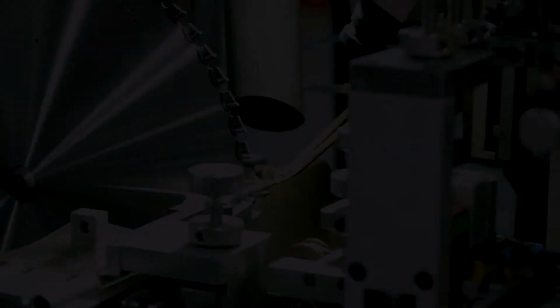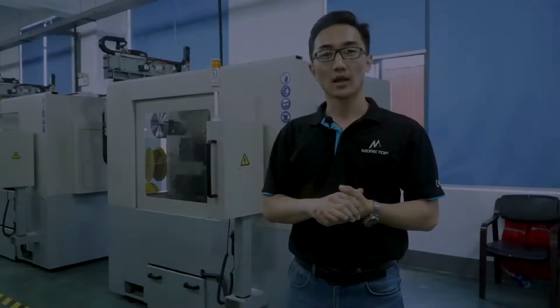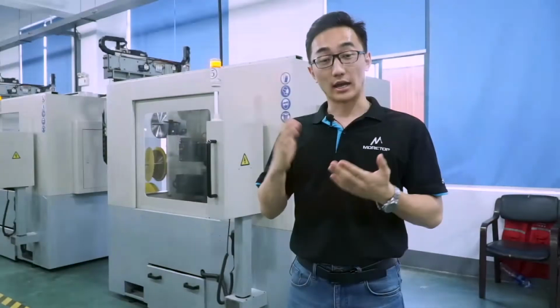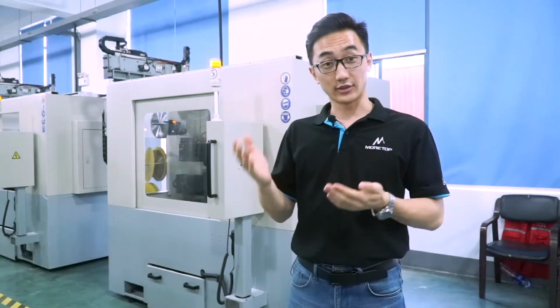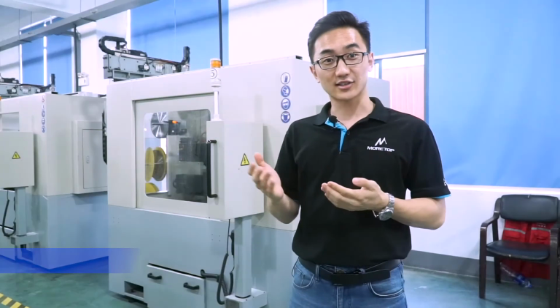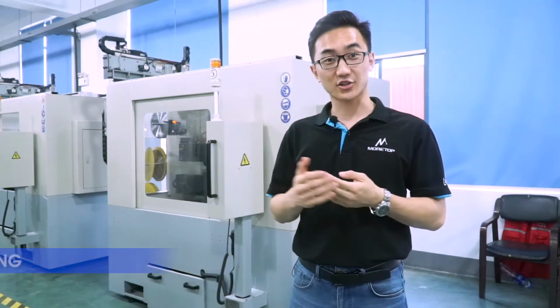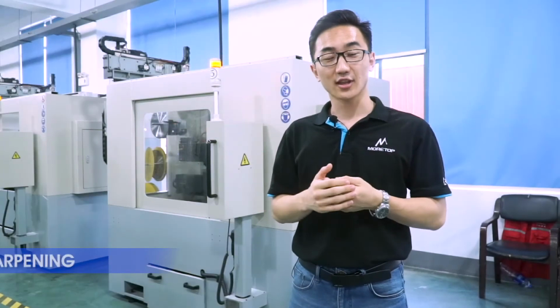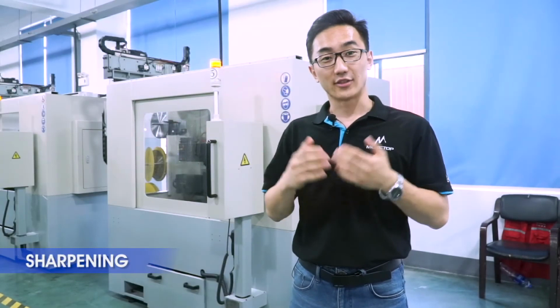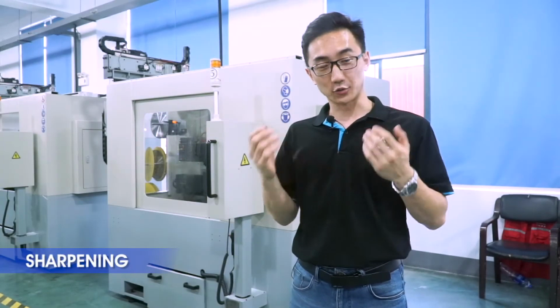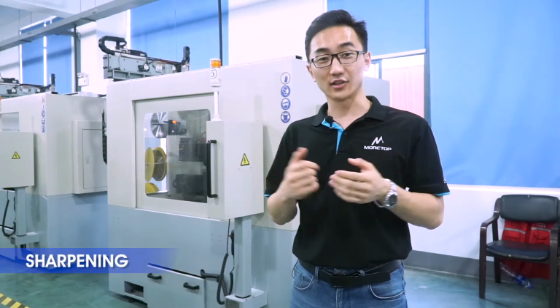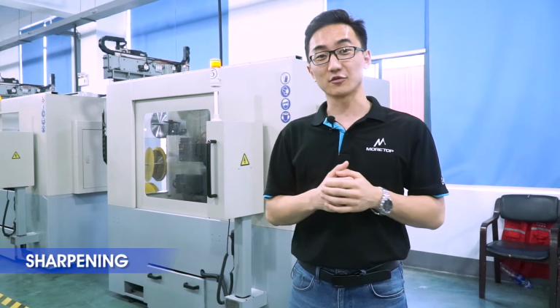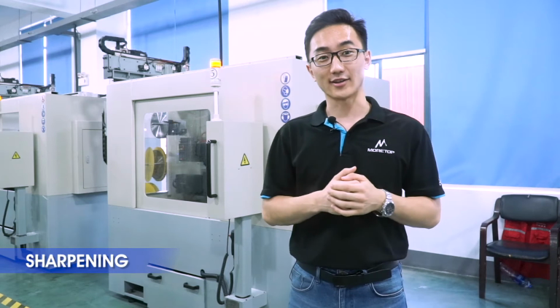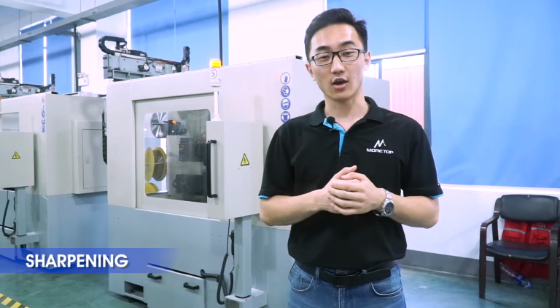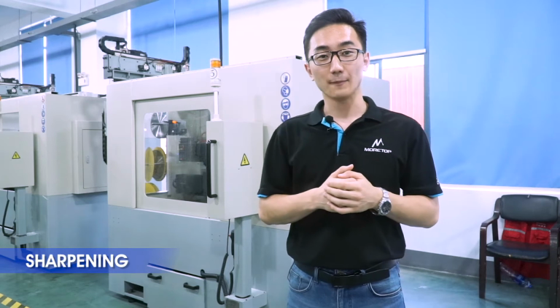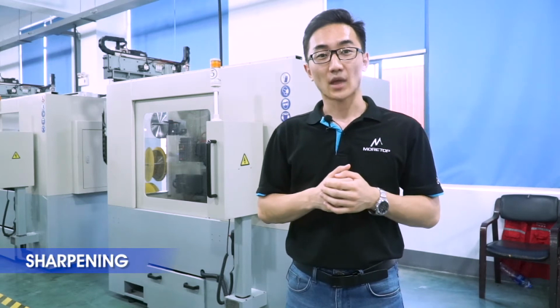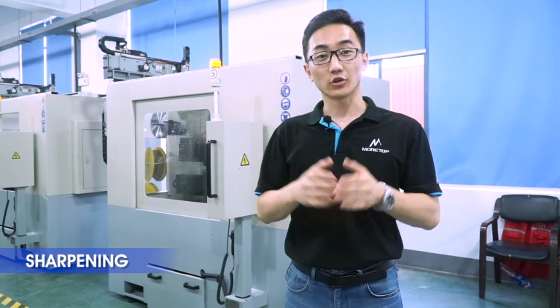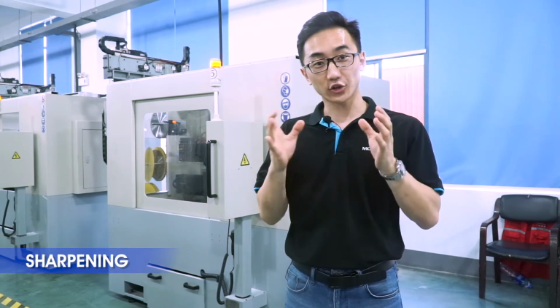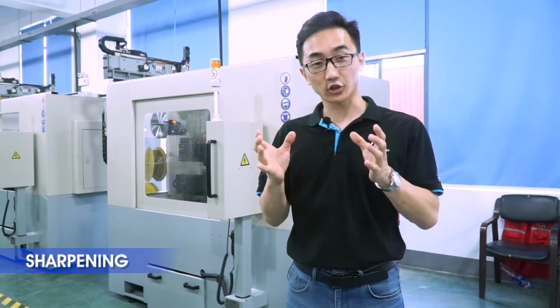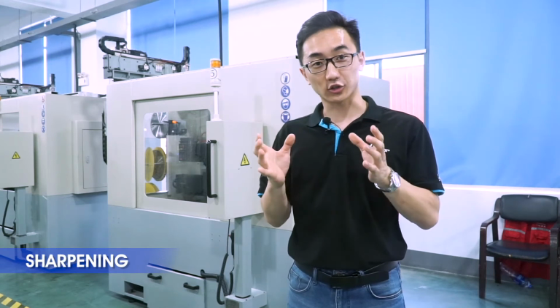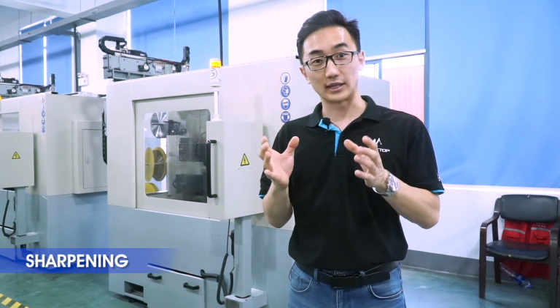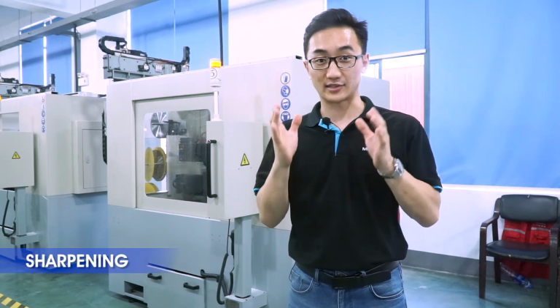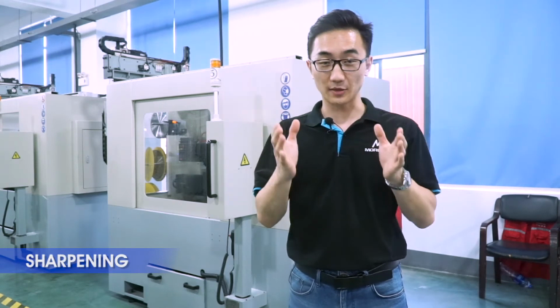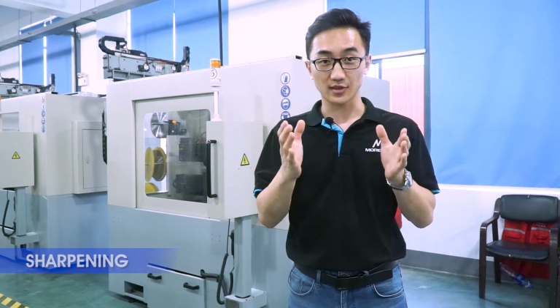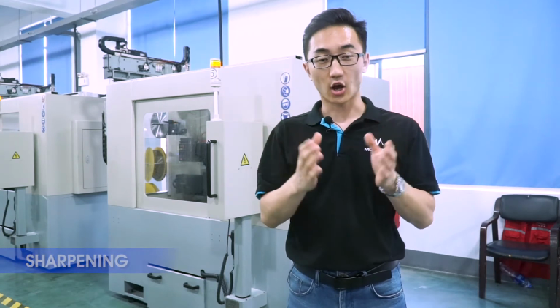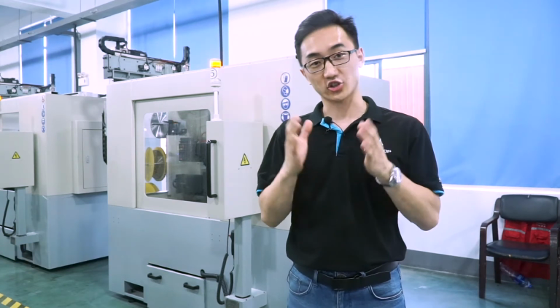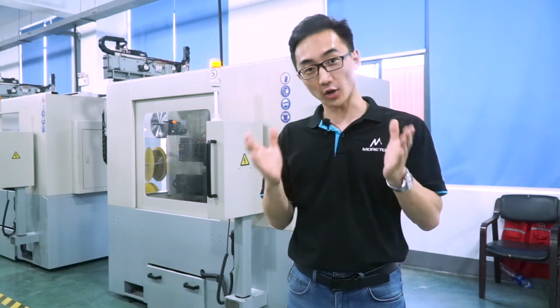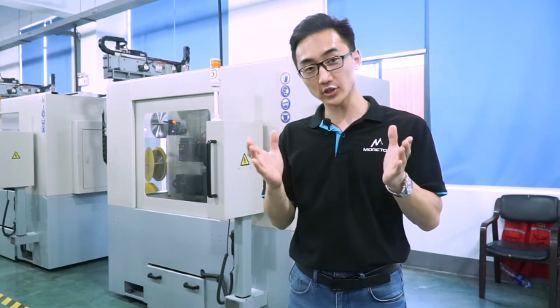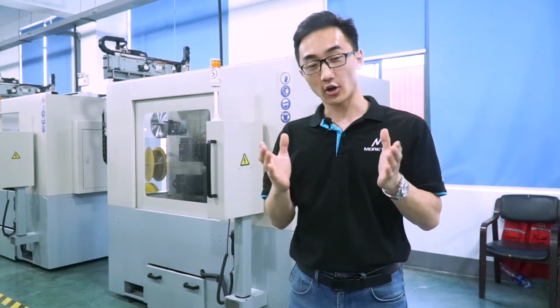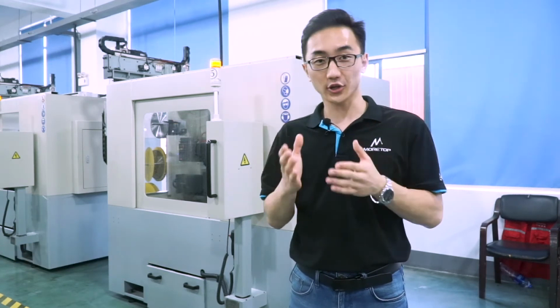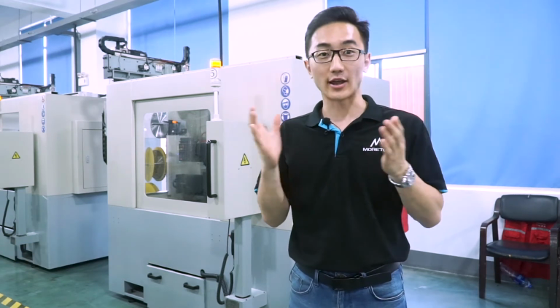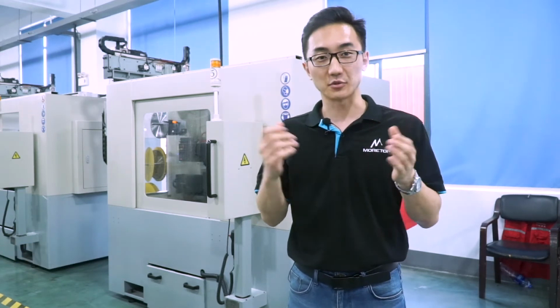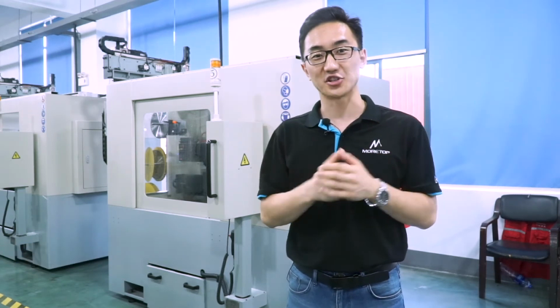And in this section, our circular saw blade tips are sharpened on the grinding machine.